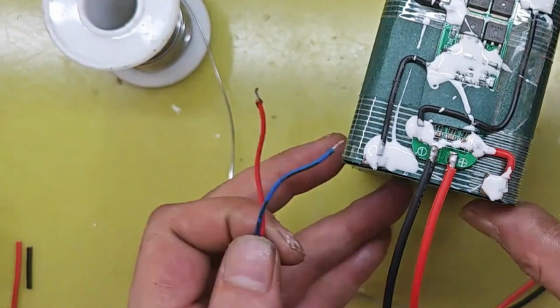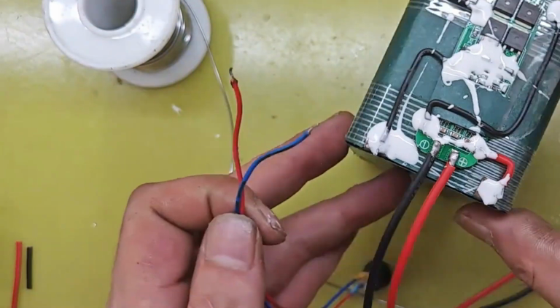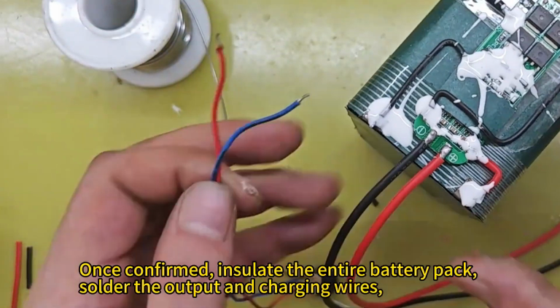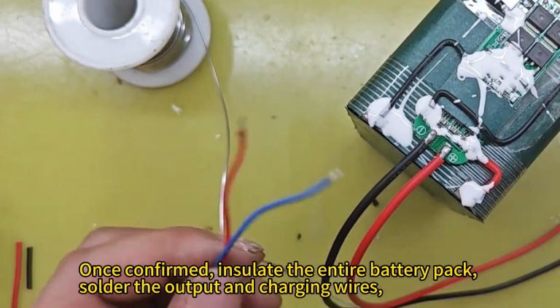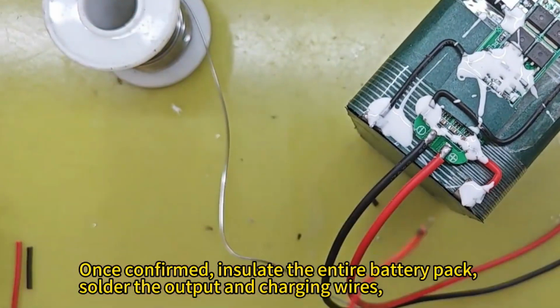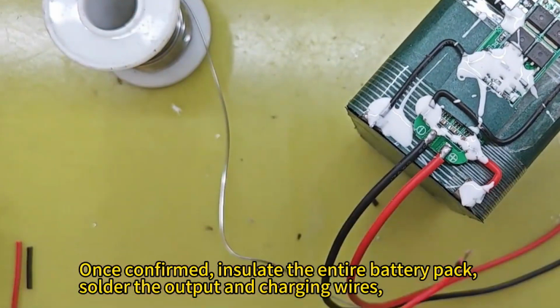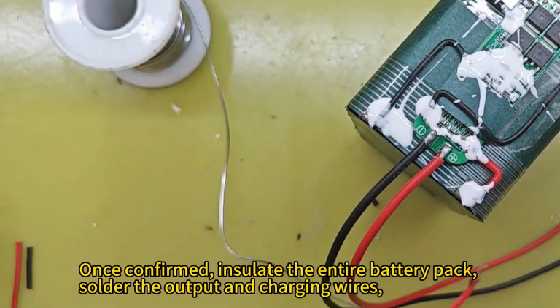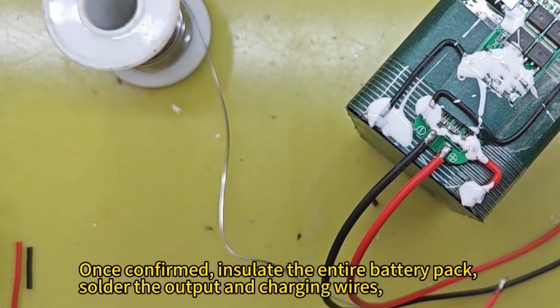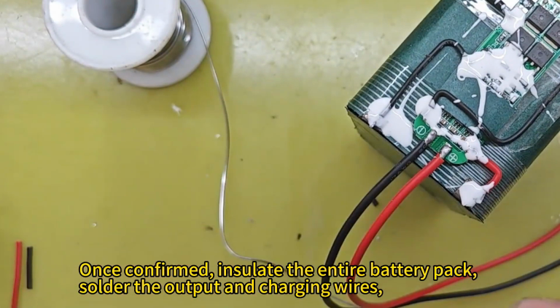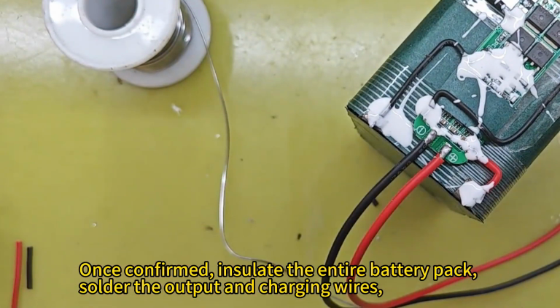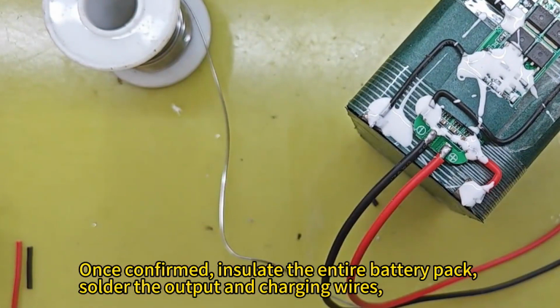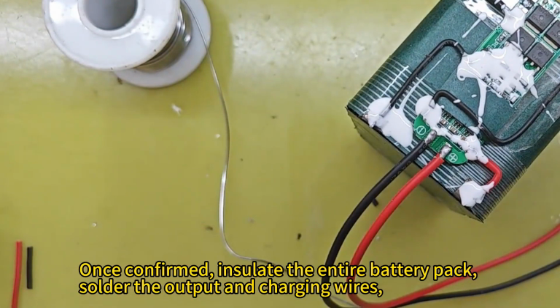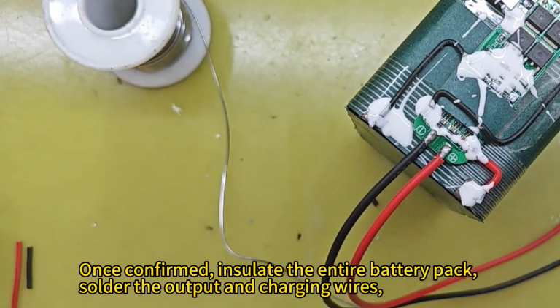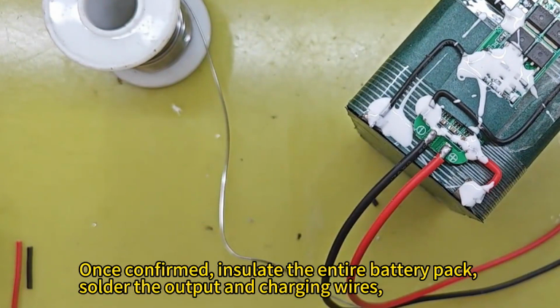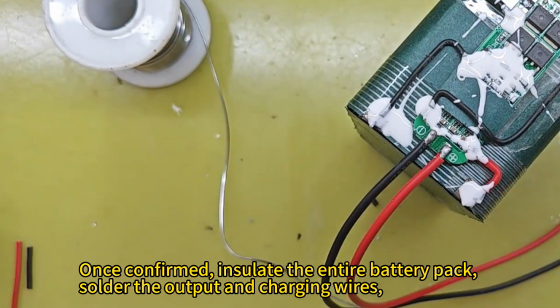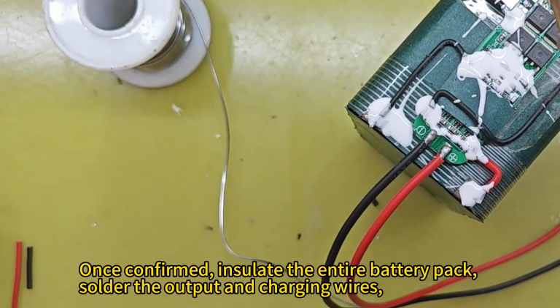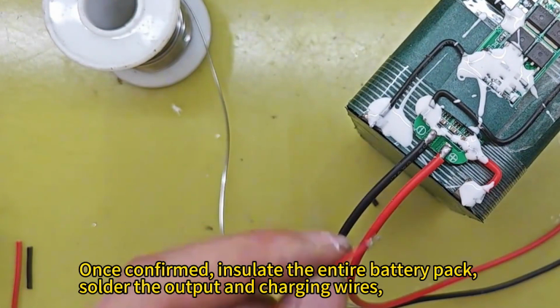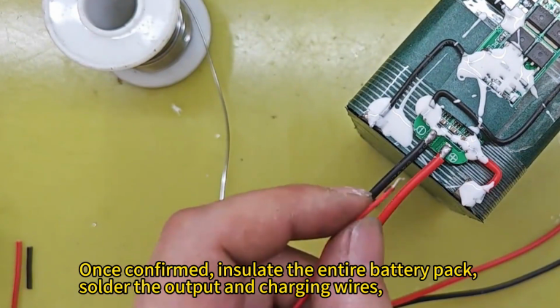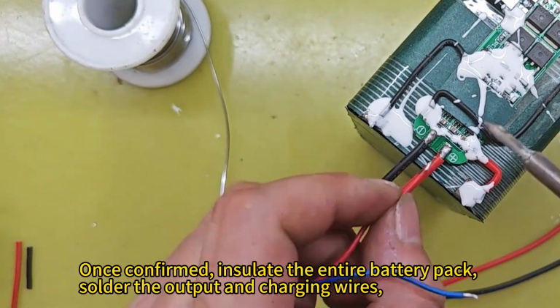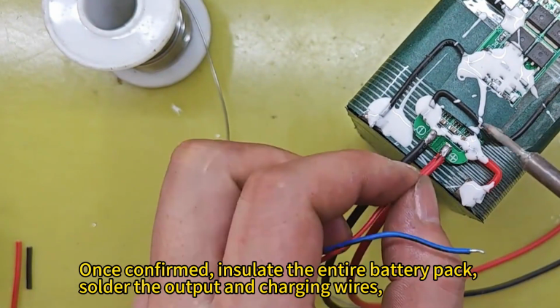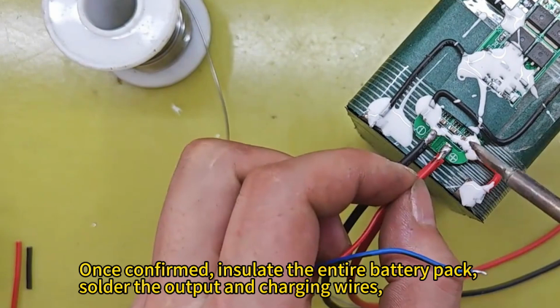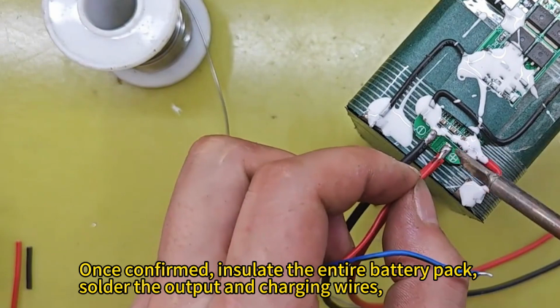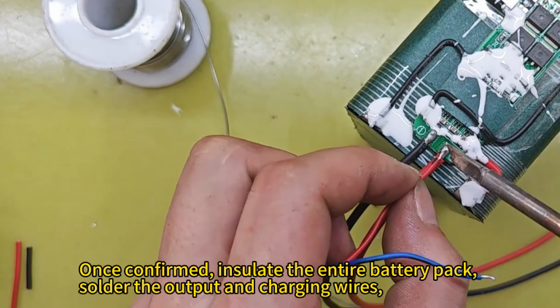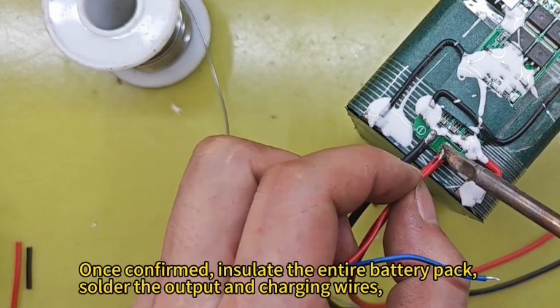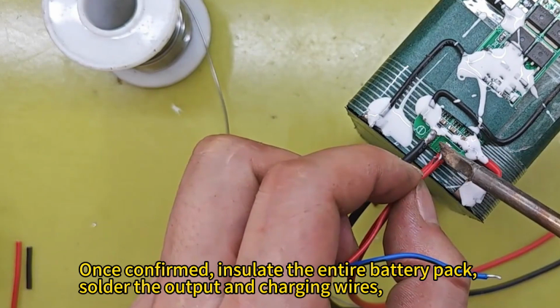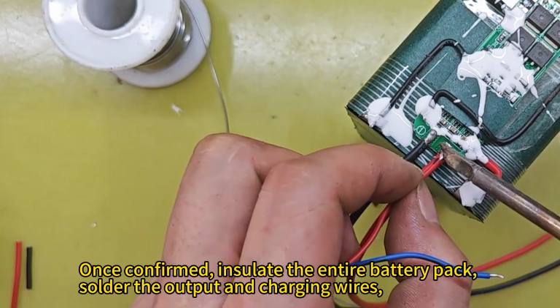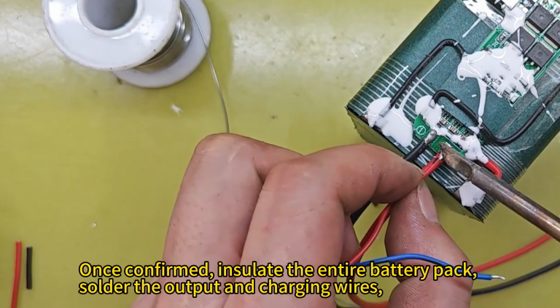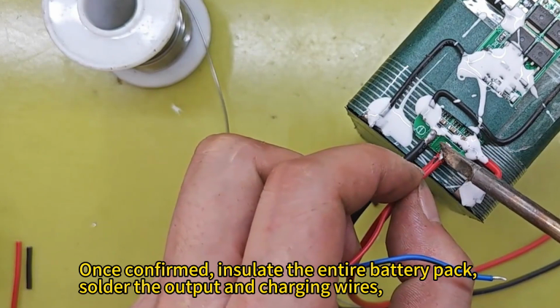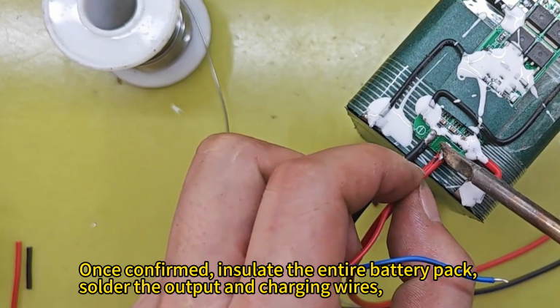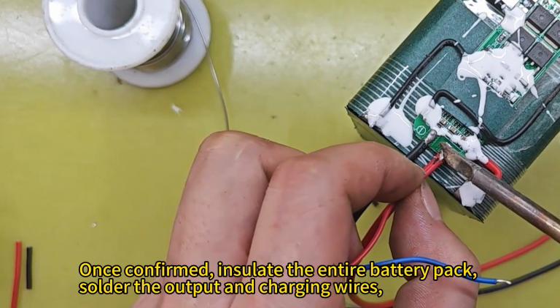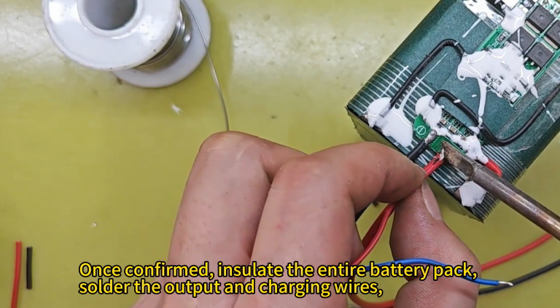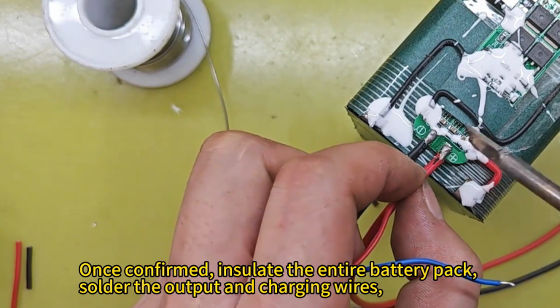Once confirmed, insulate the entire battery pack, then solder the output and charging wires.